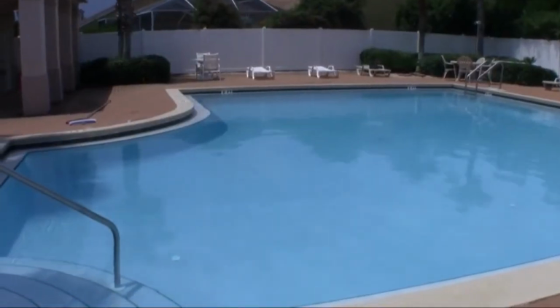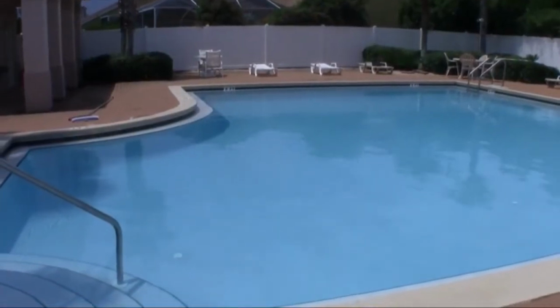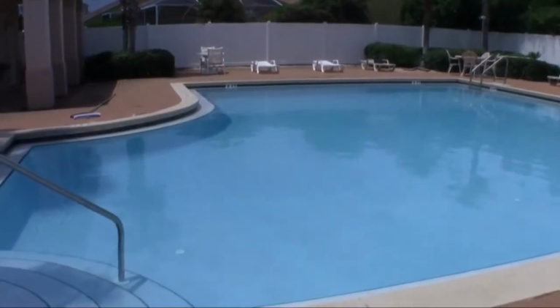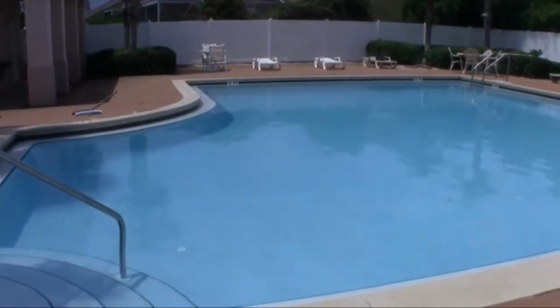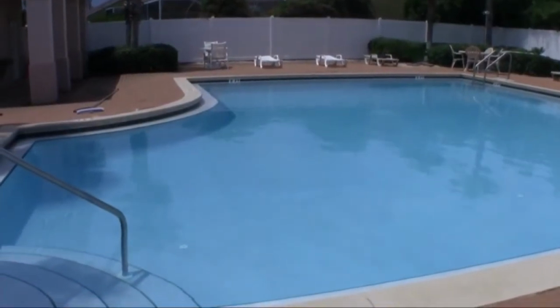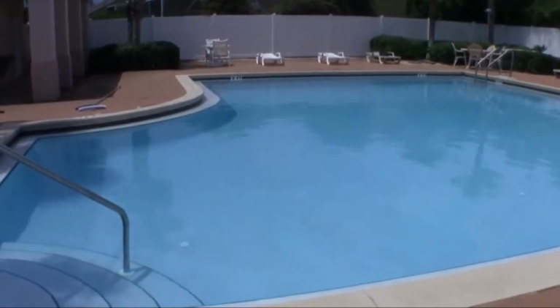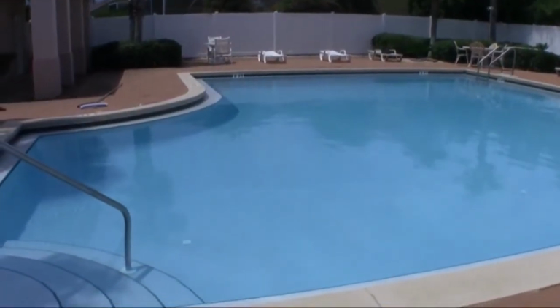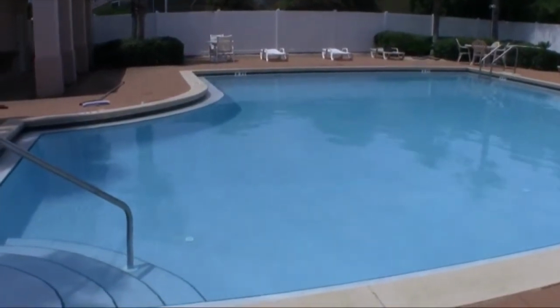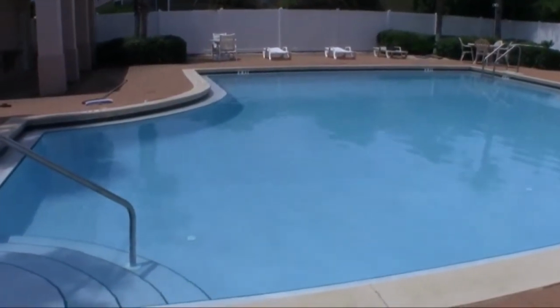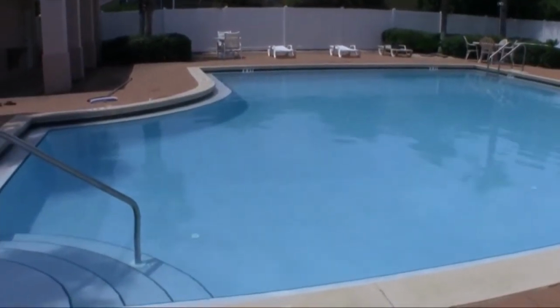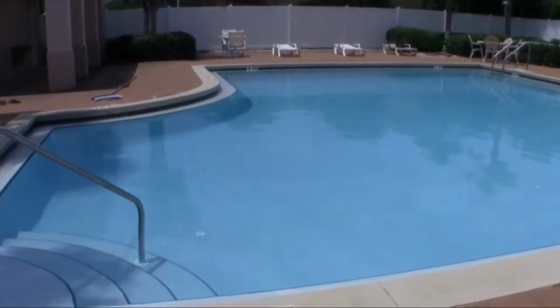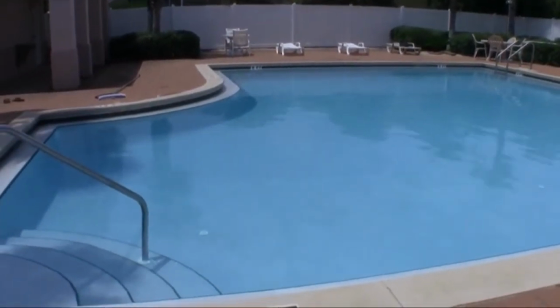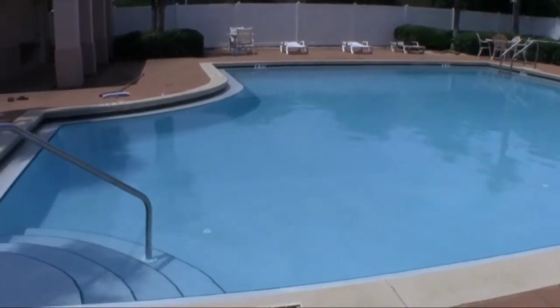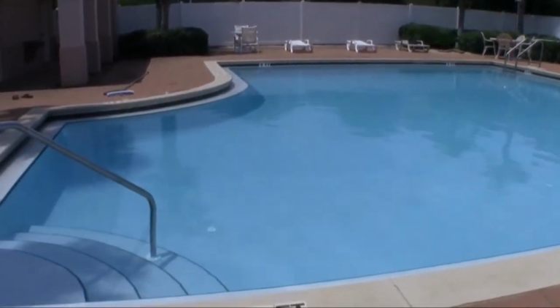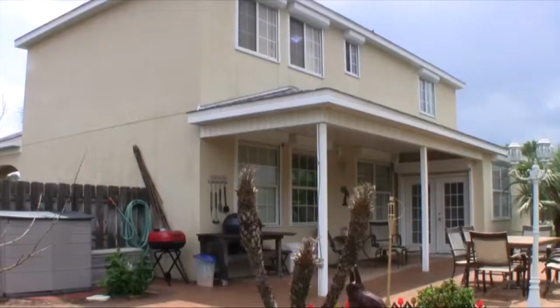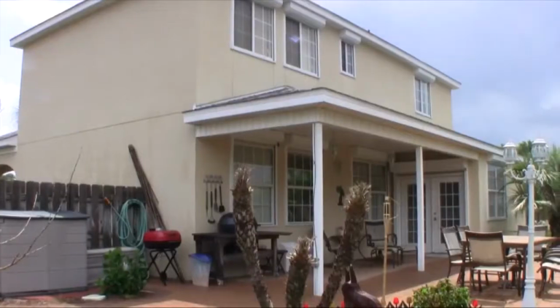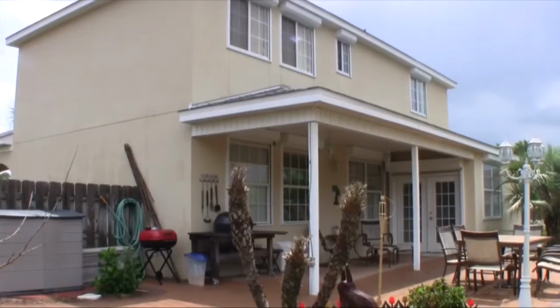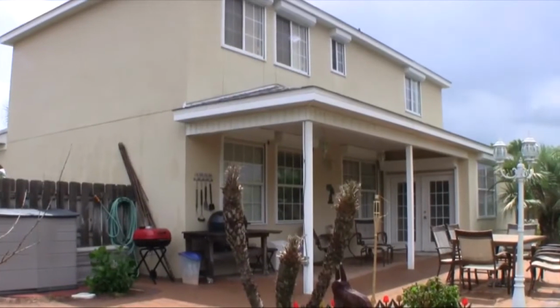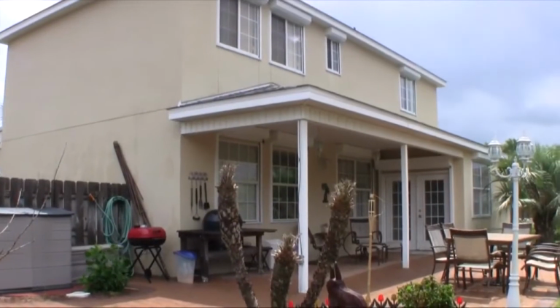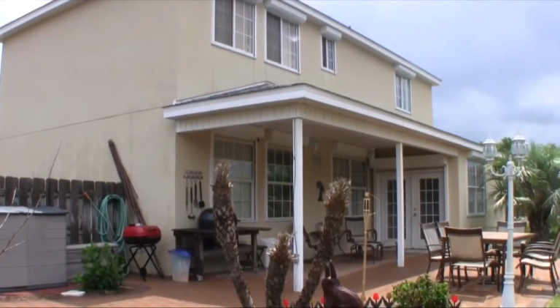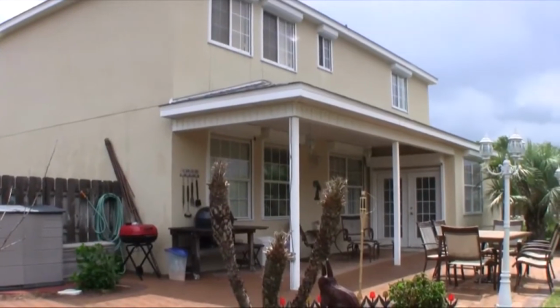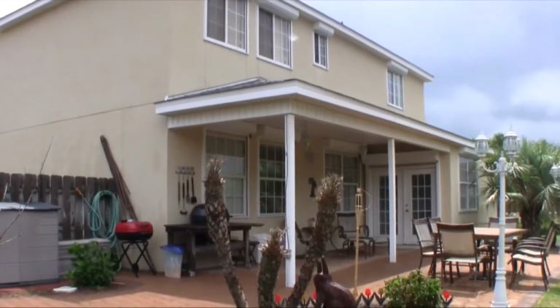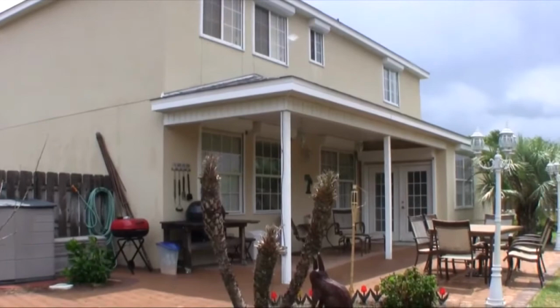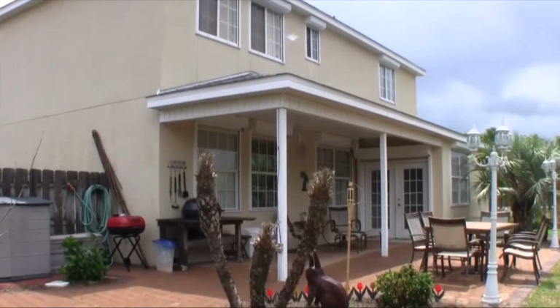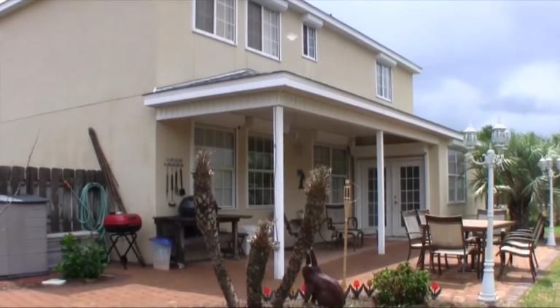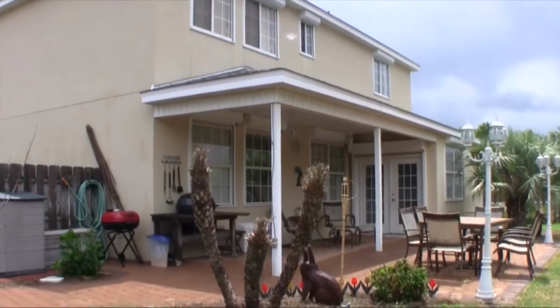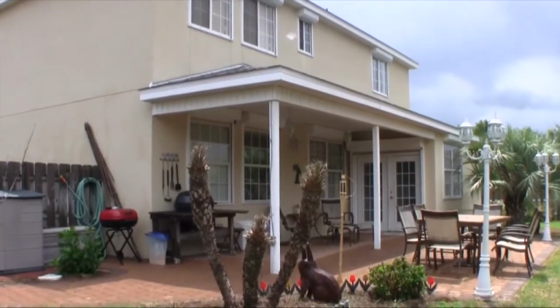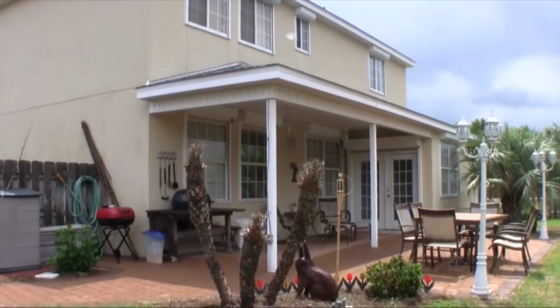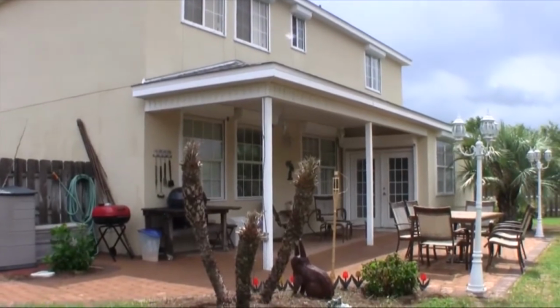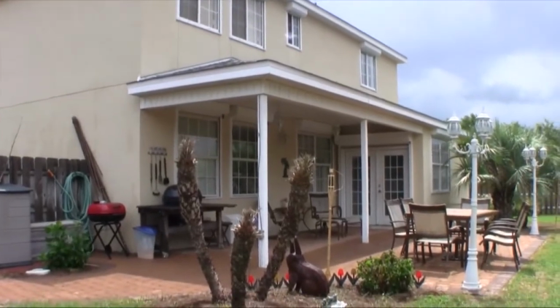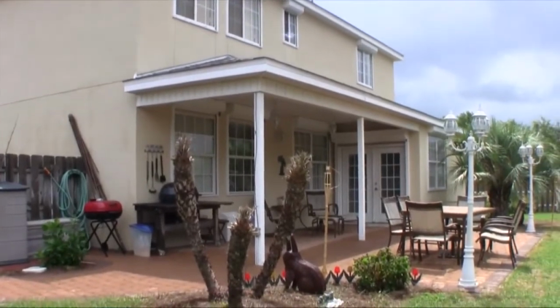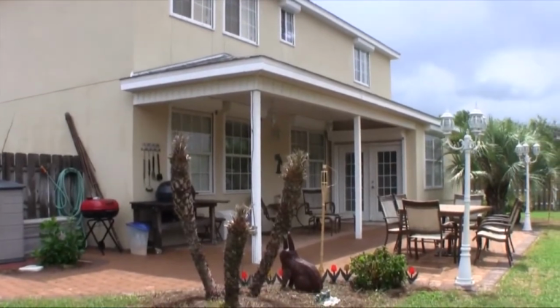So if you'd like to see this property, please give us a call — we would love to show it to you. Thanks for visiting.